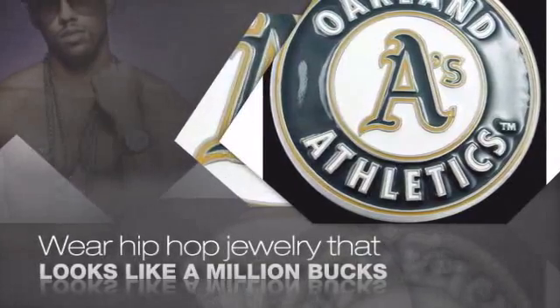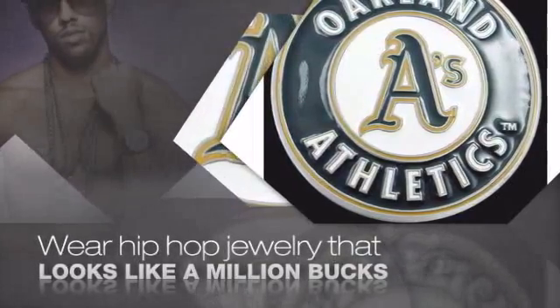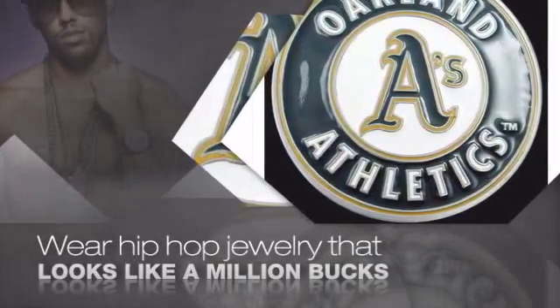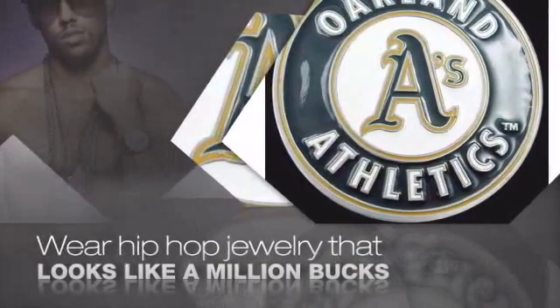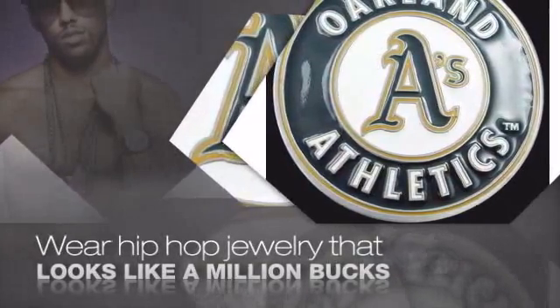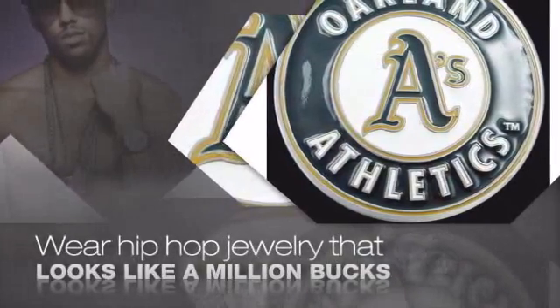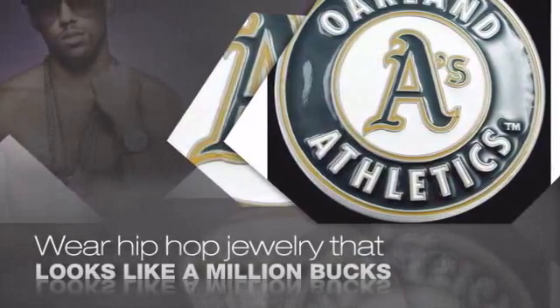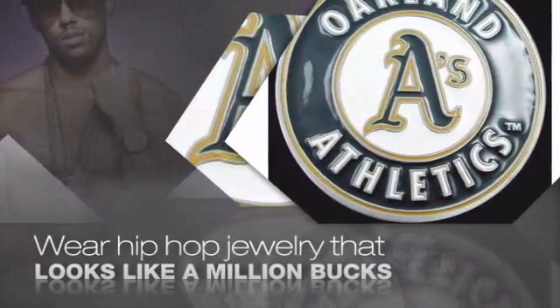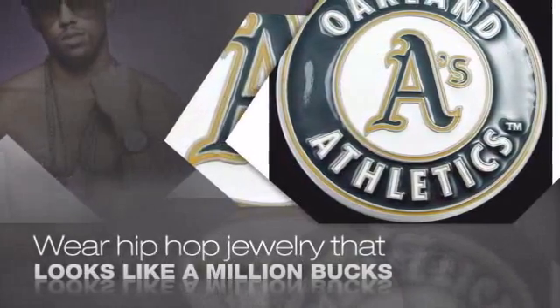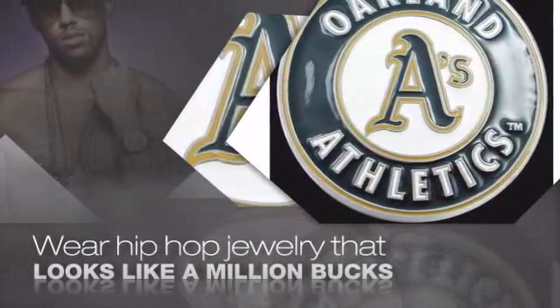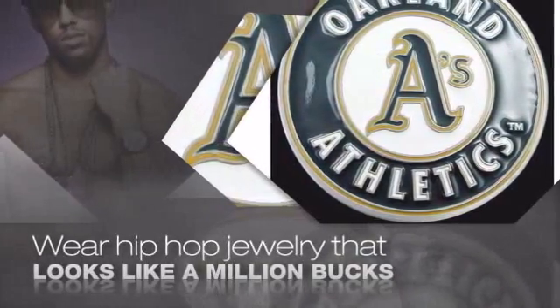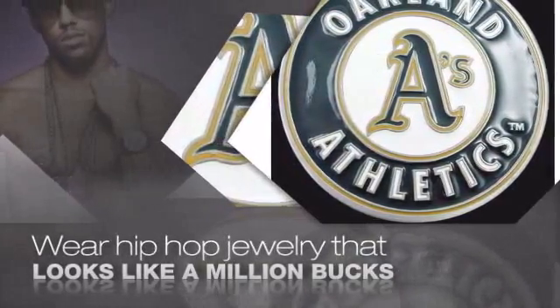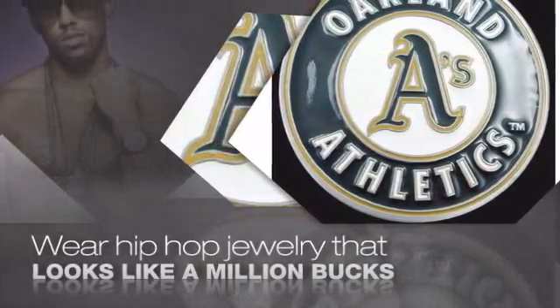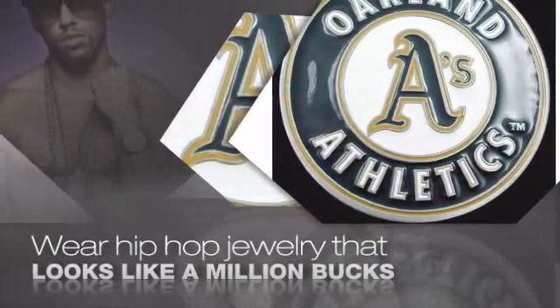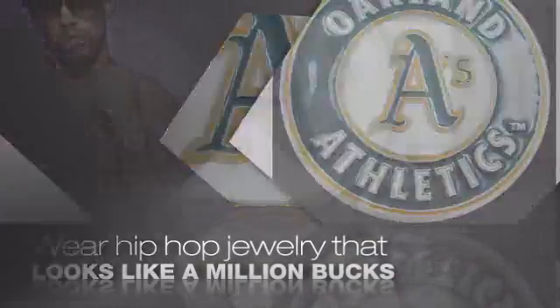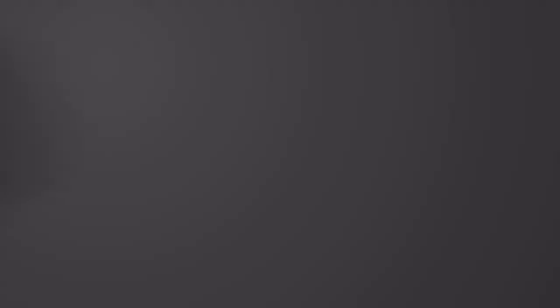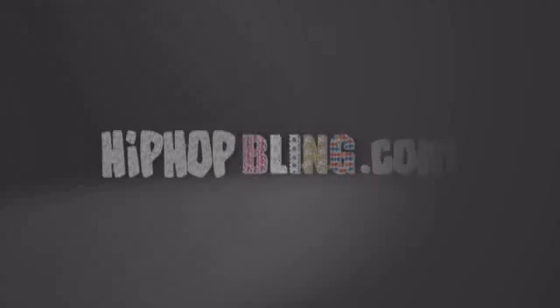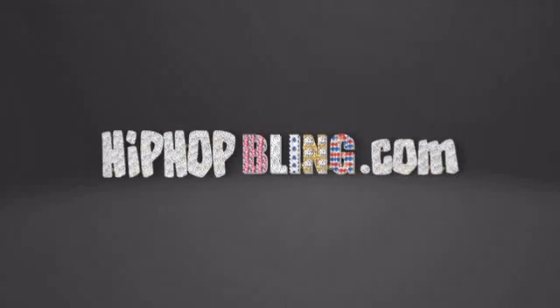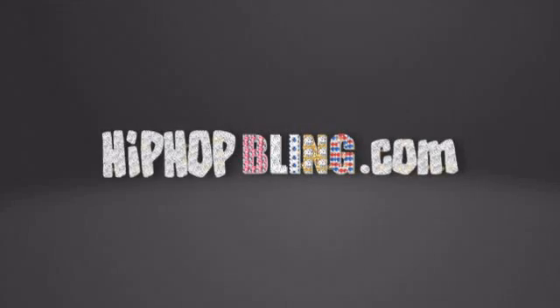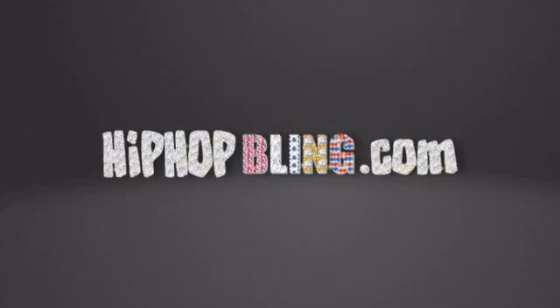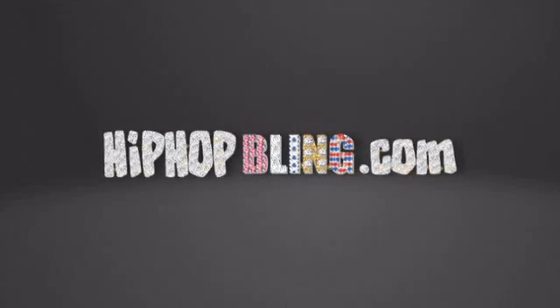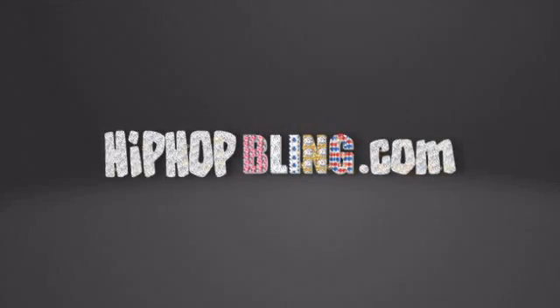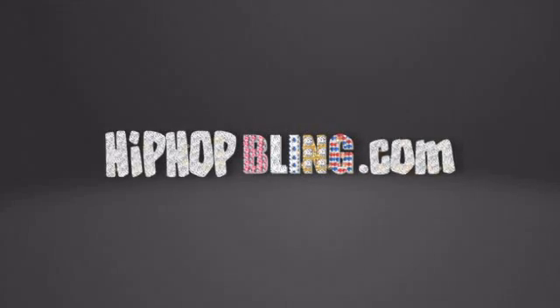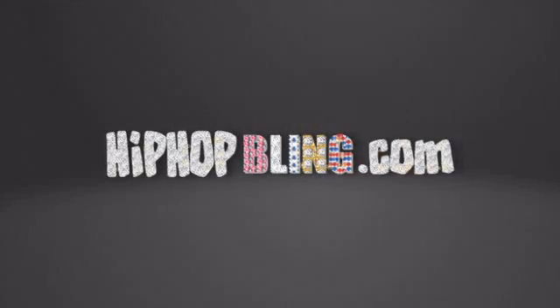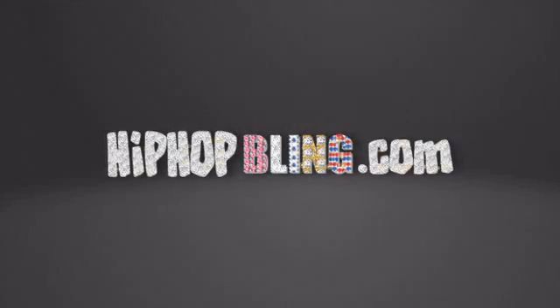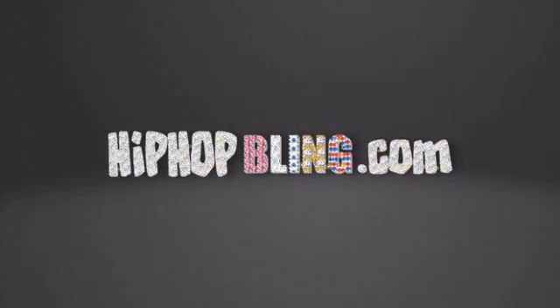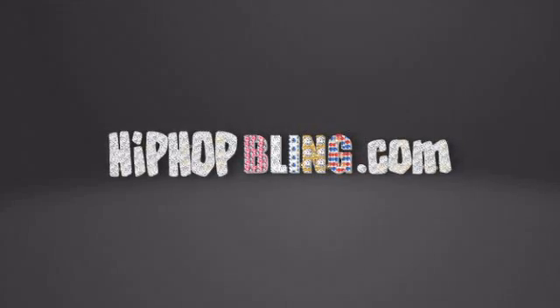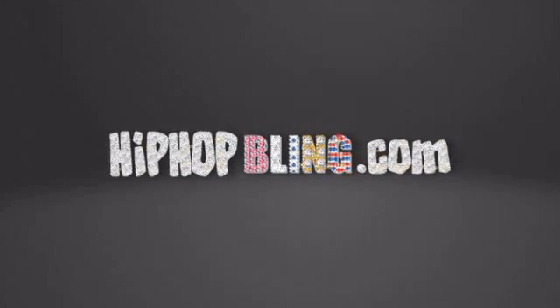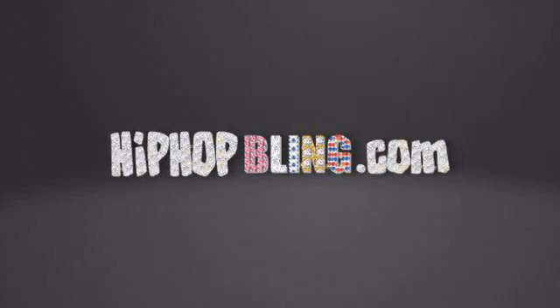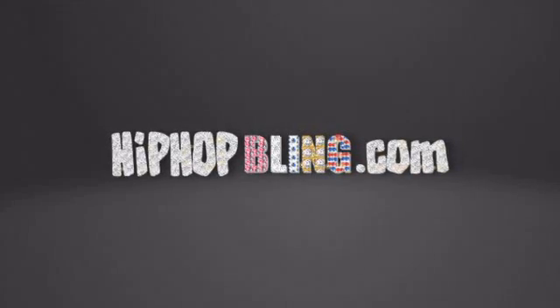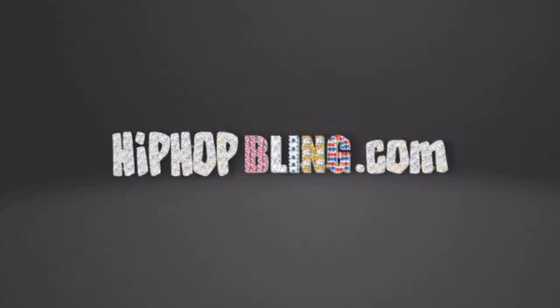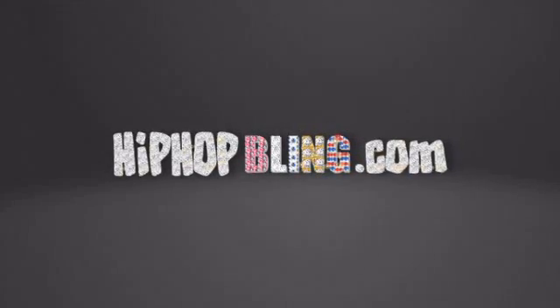Items starting at under $20. Don't wait up. Get your bling now at hiphopbling.com.